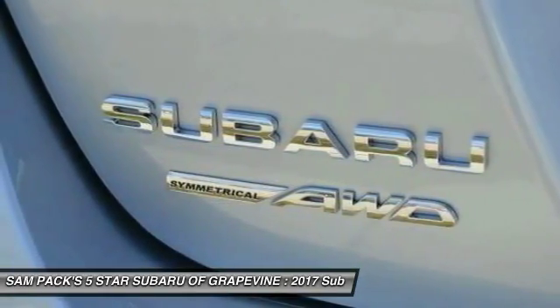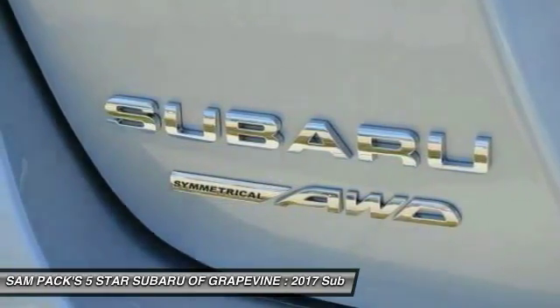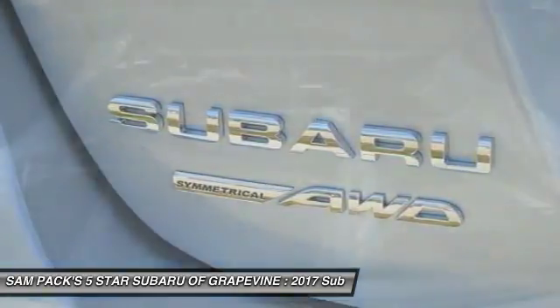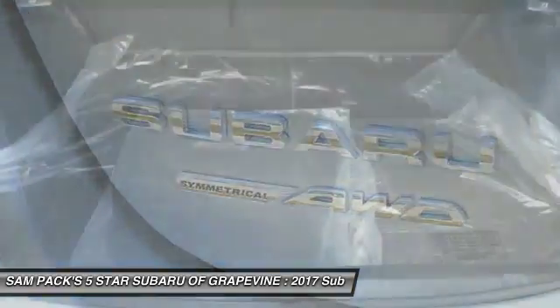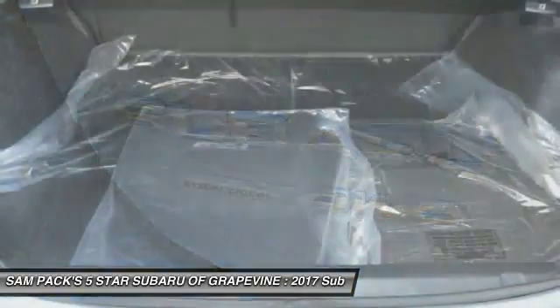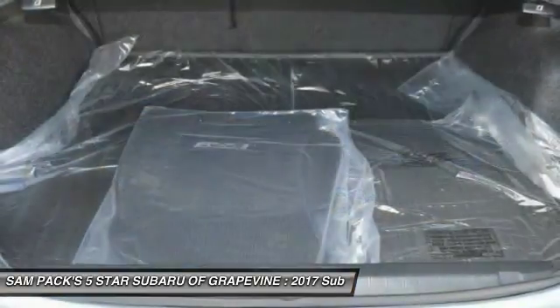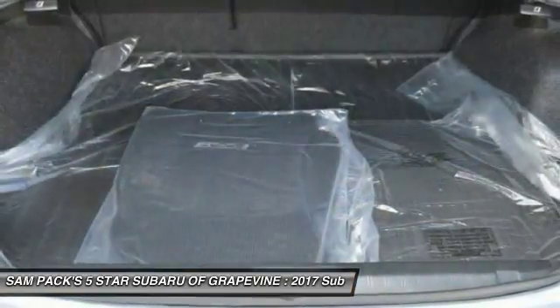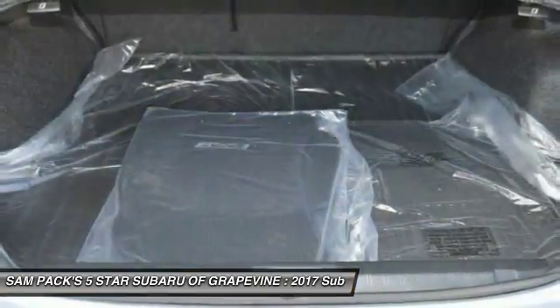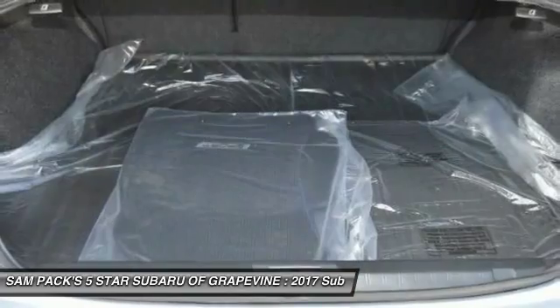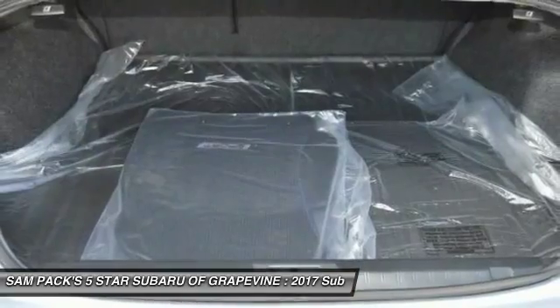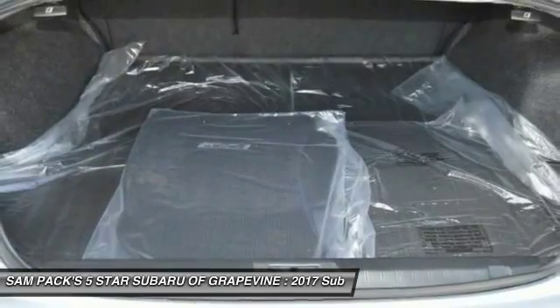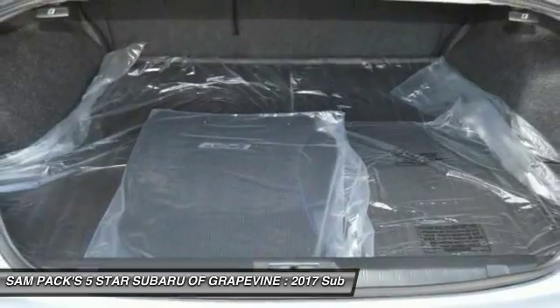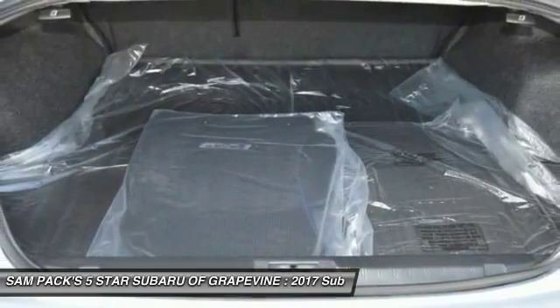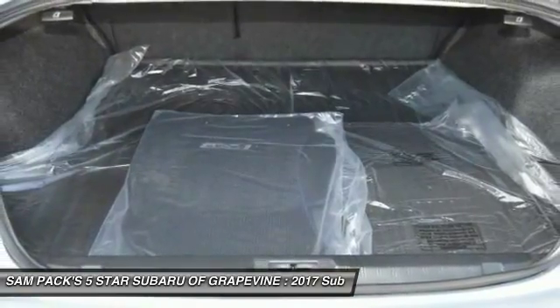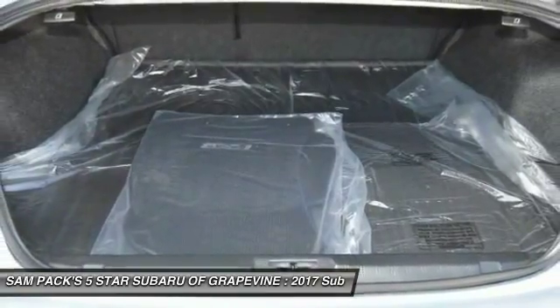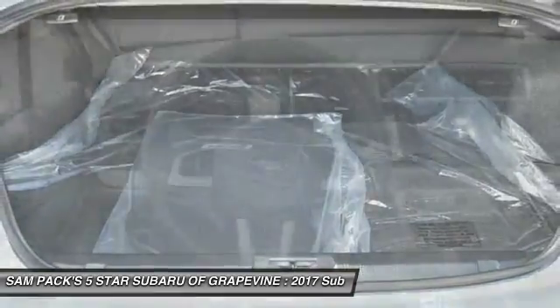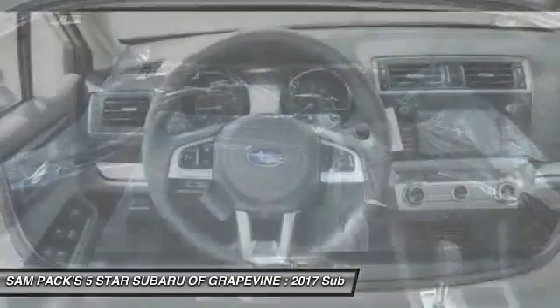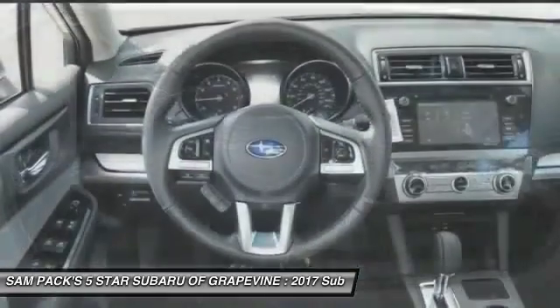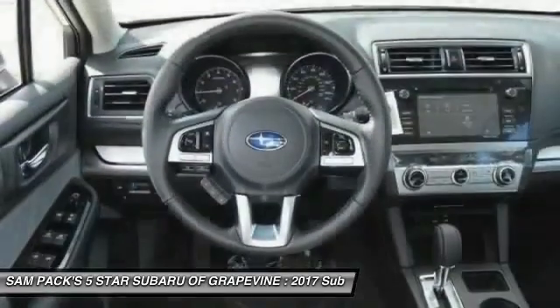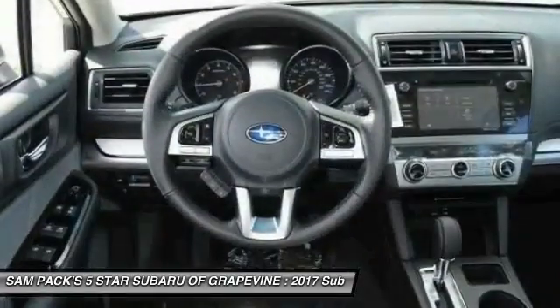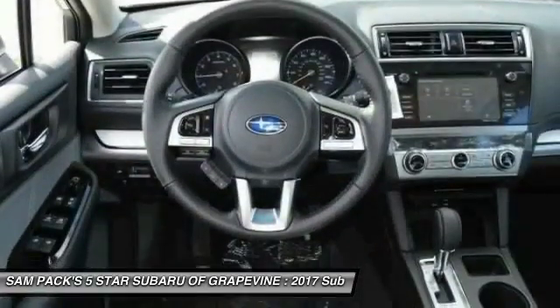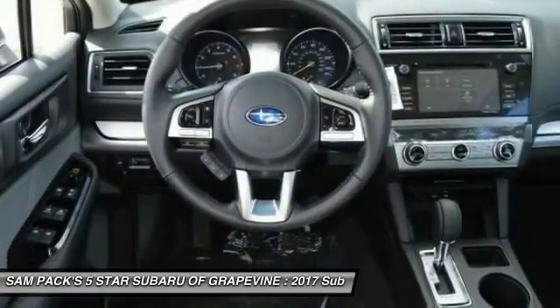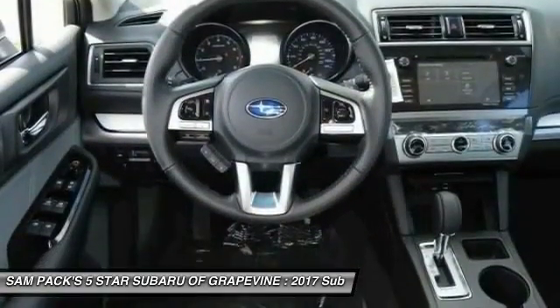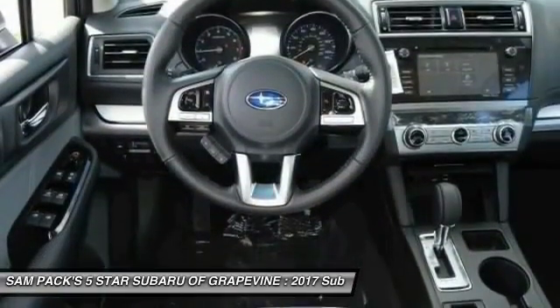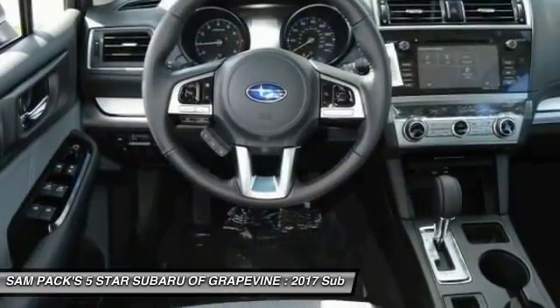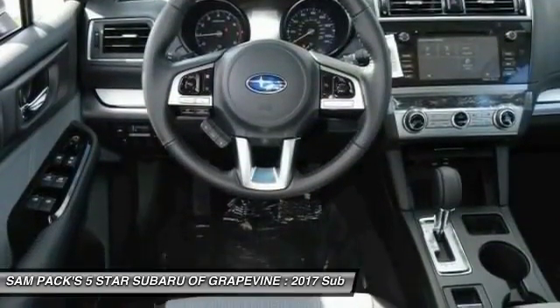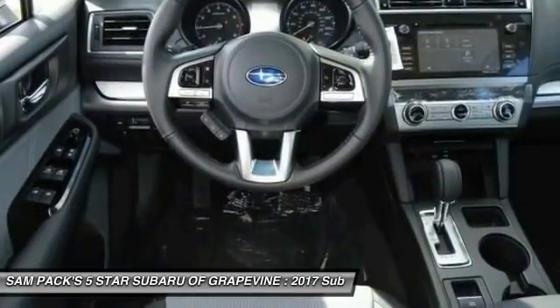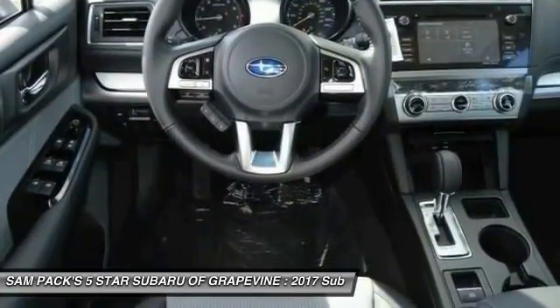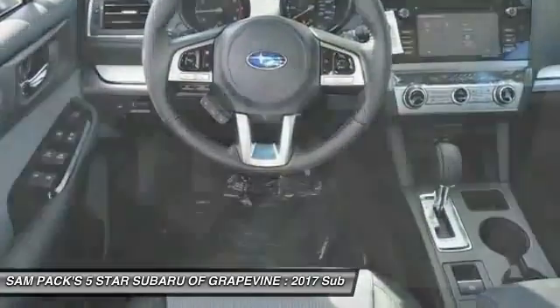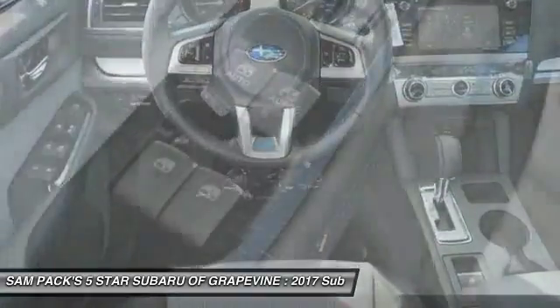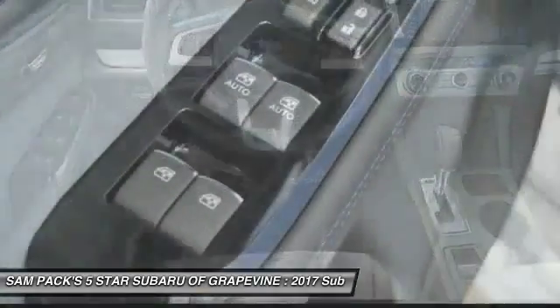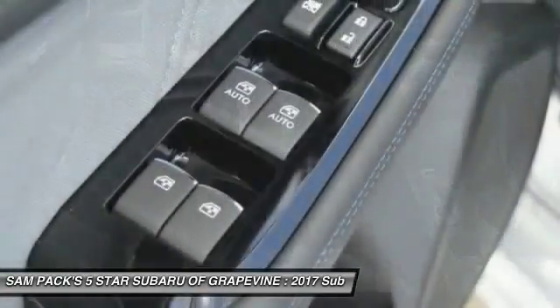Power steering, alloy wheels, four-wheel disc brakes, universal garage door opener, center armrest.